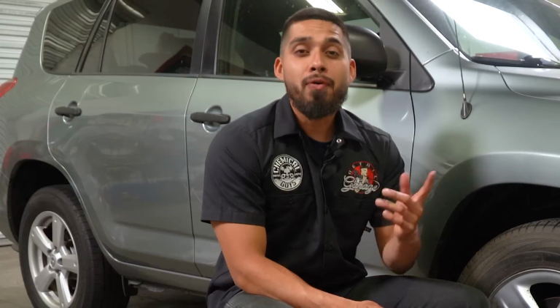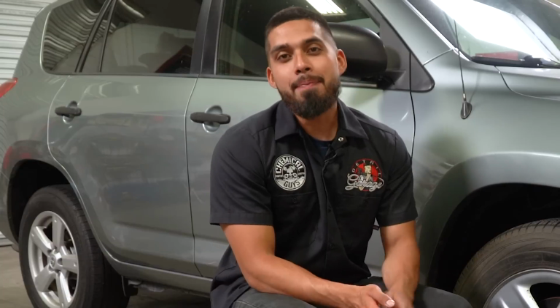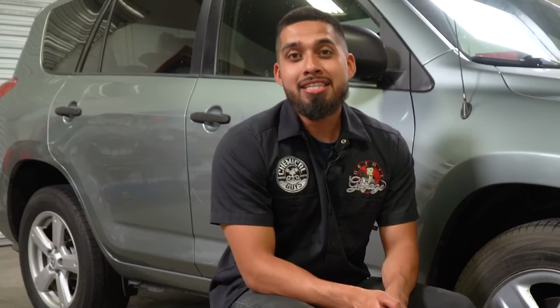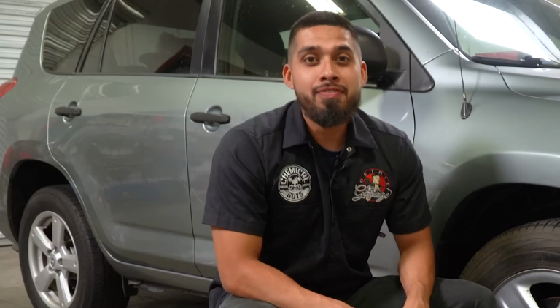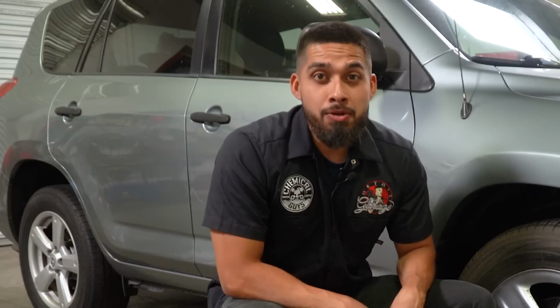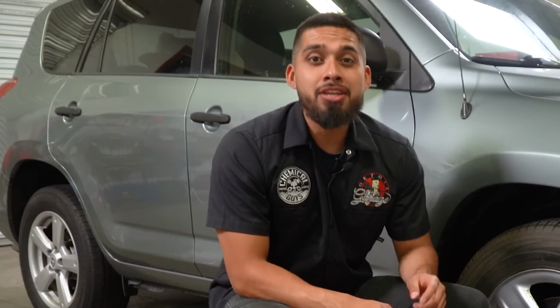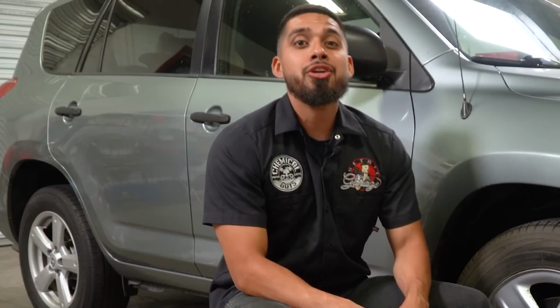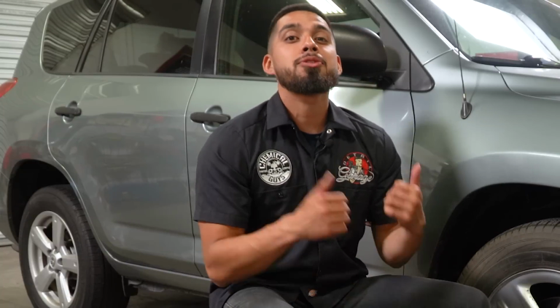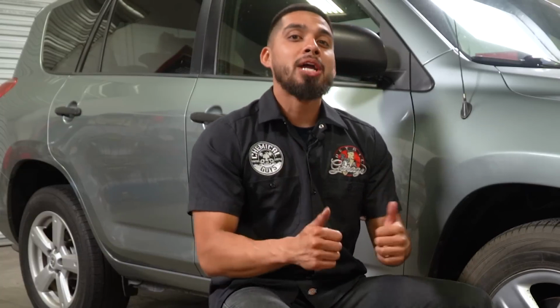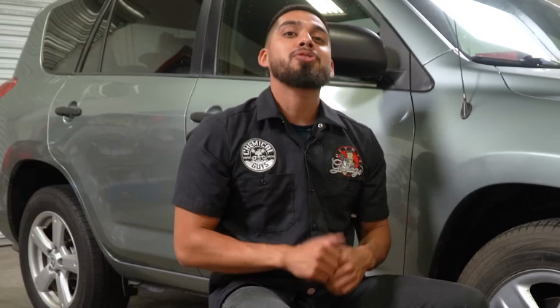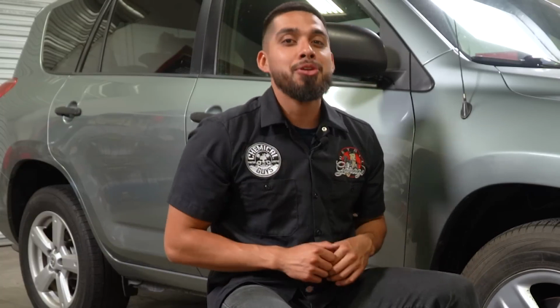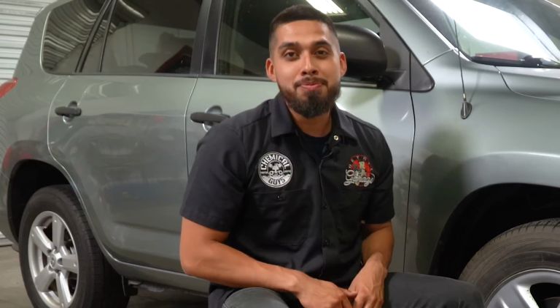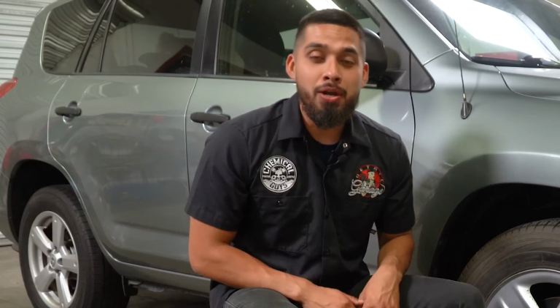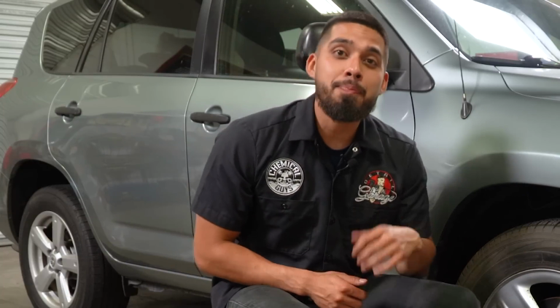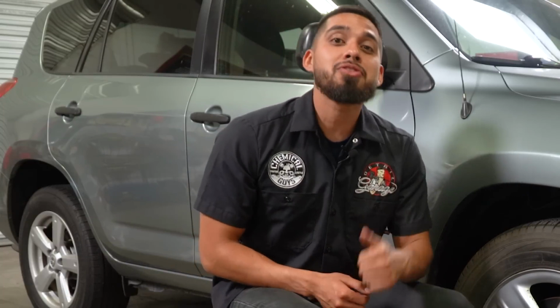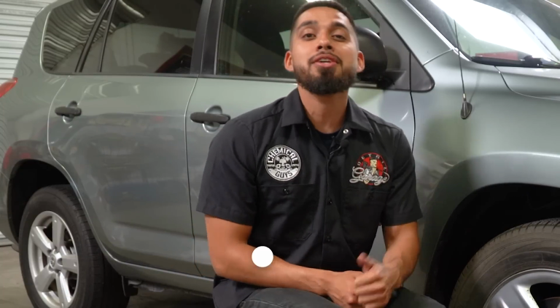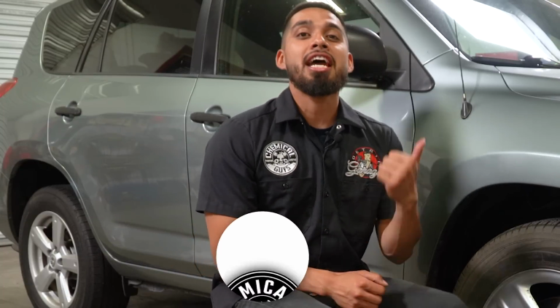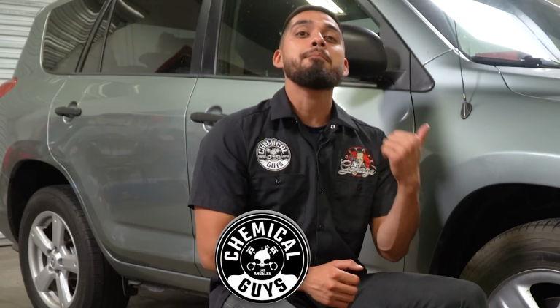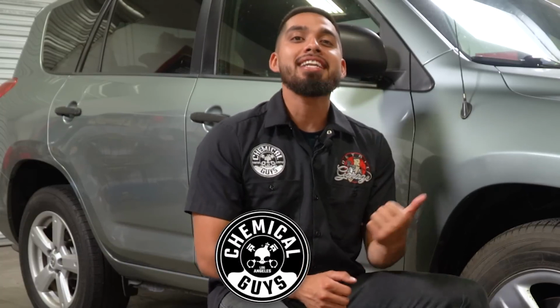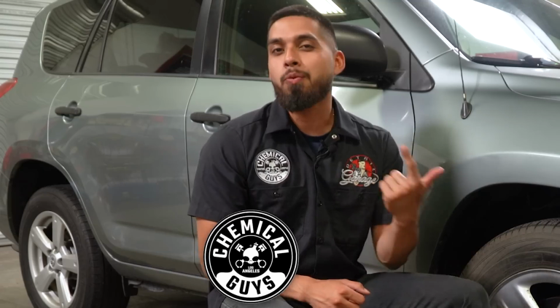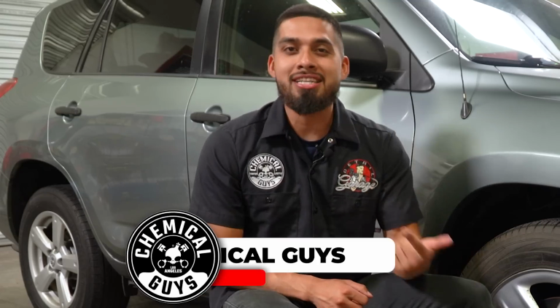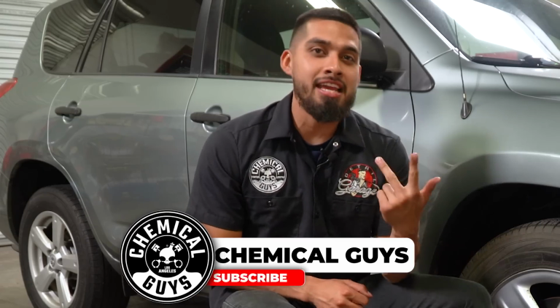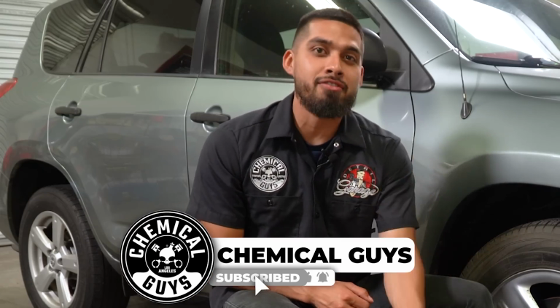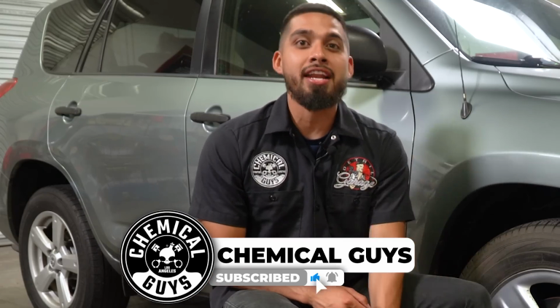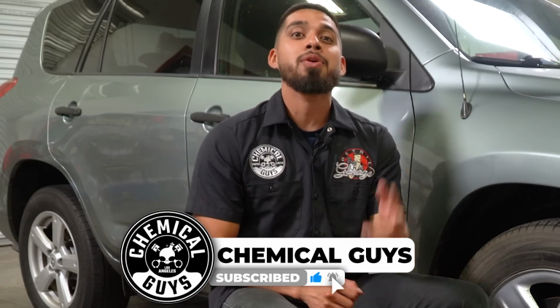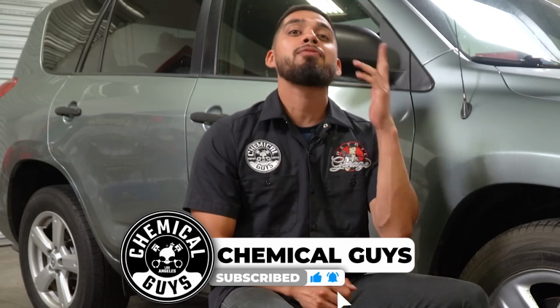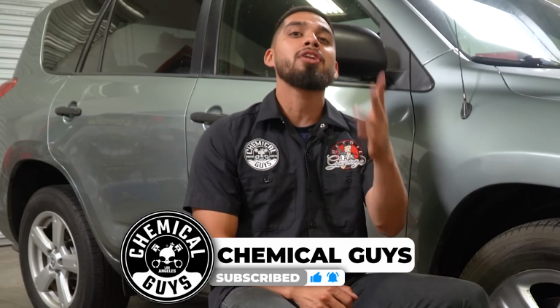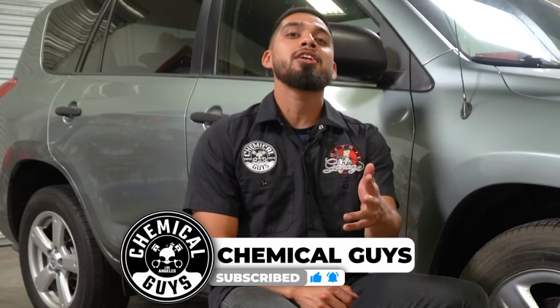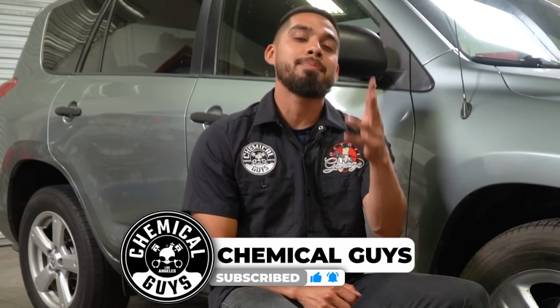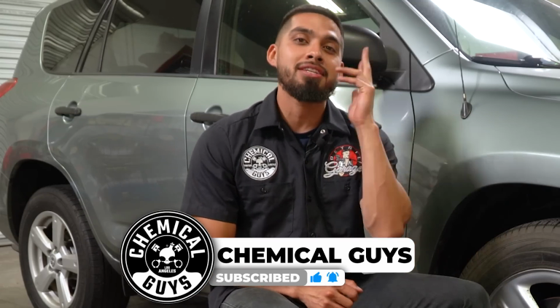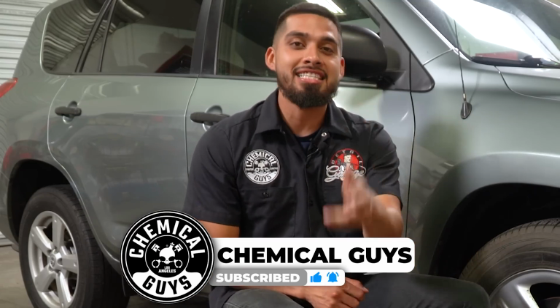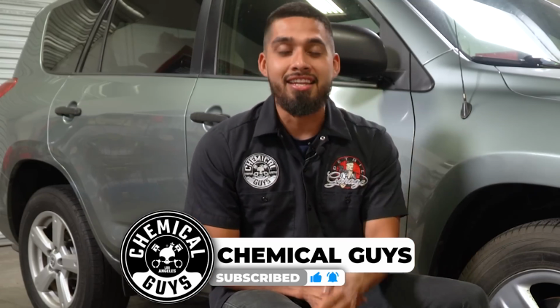Before we get back into the video, make sure you're subscribed to our YouTube channel. We post videos every Monday, Wednesday, and Friday with full knowledge about detailing.